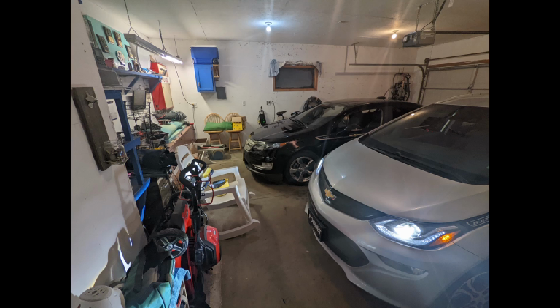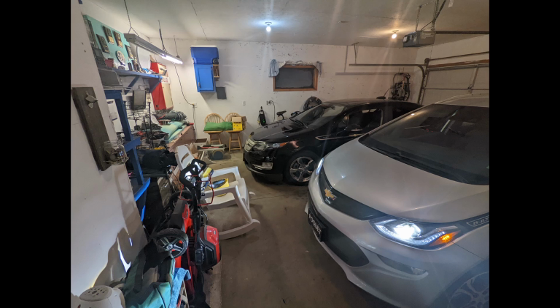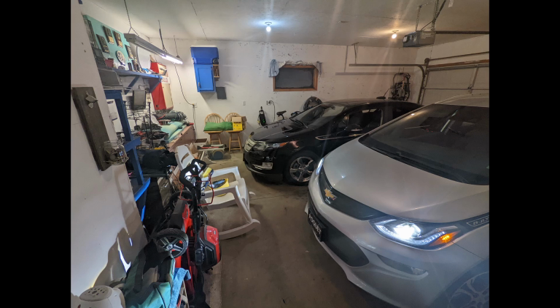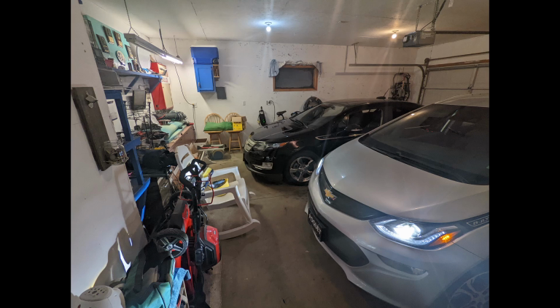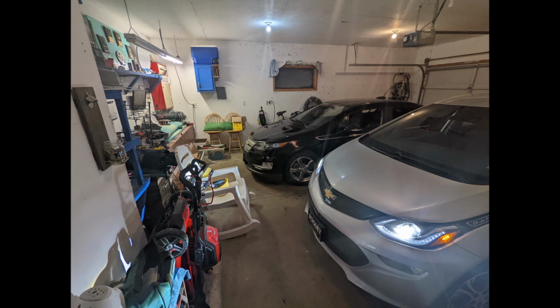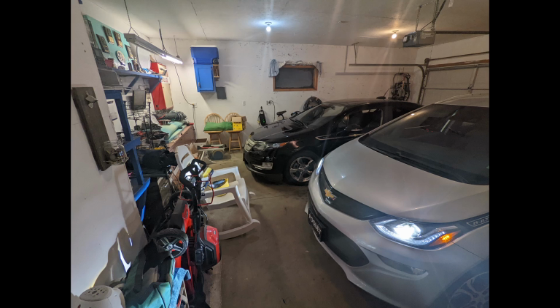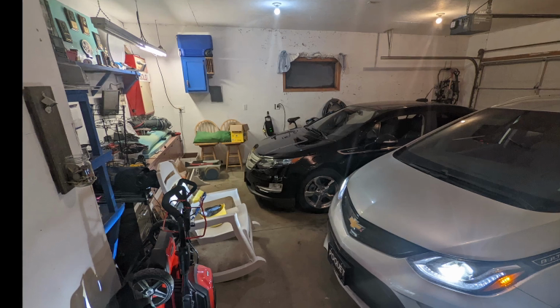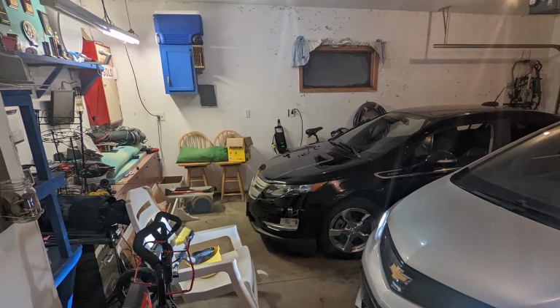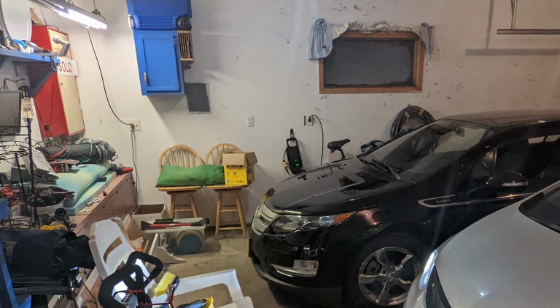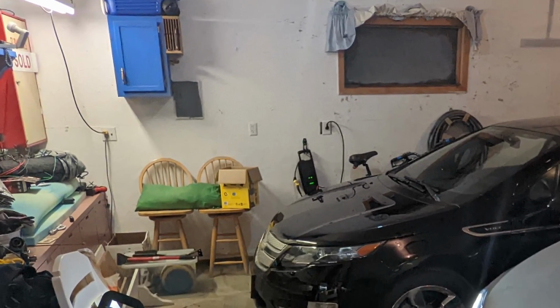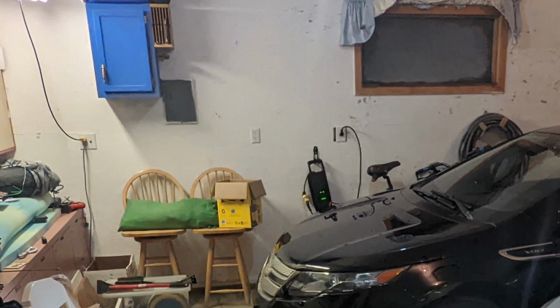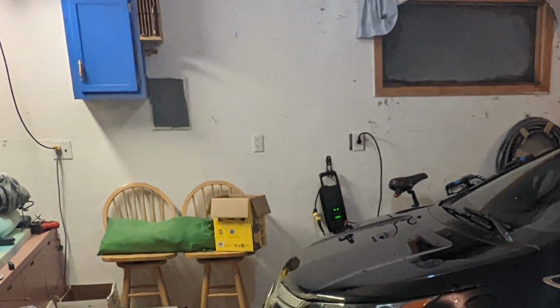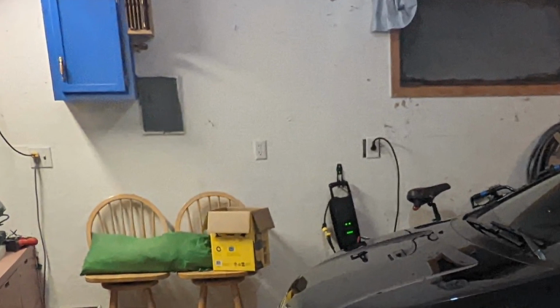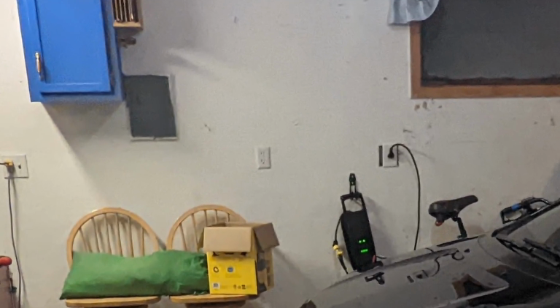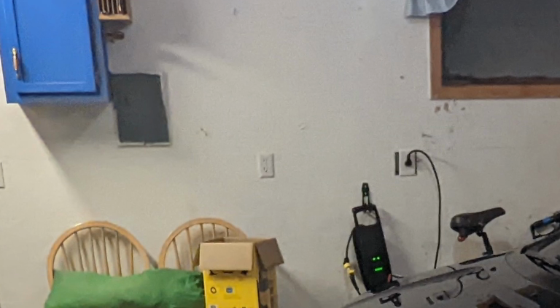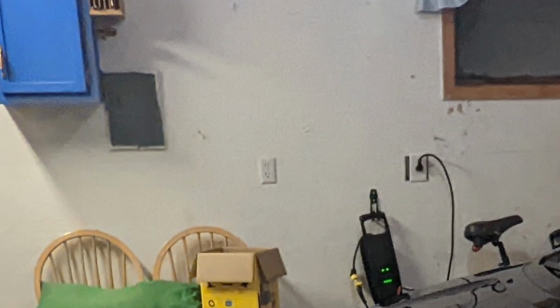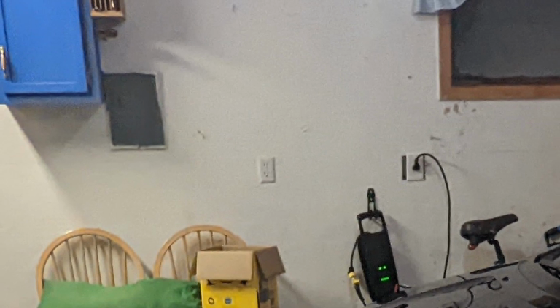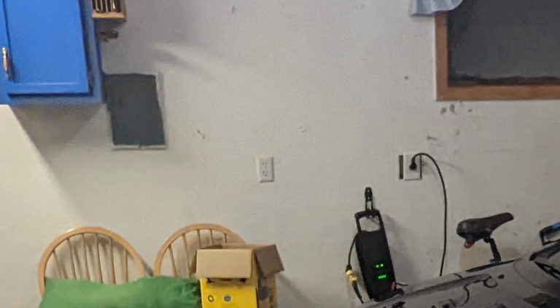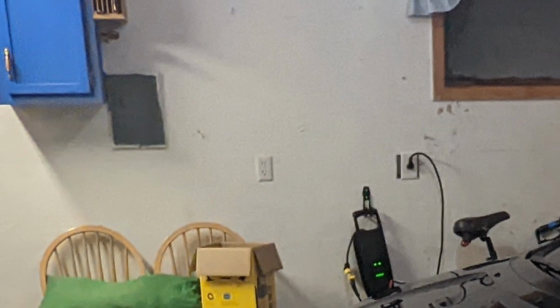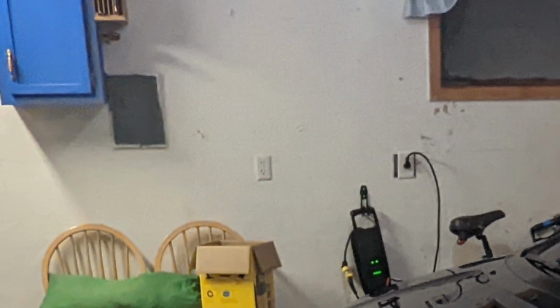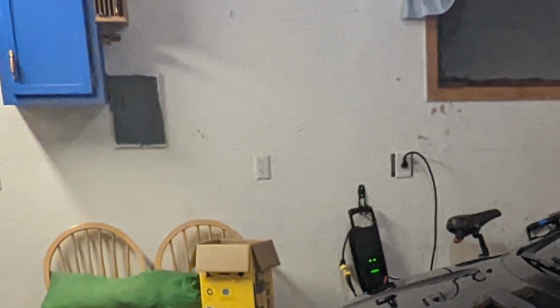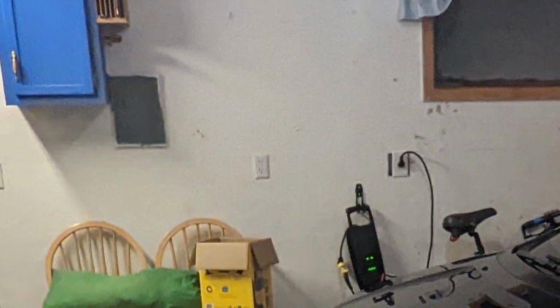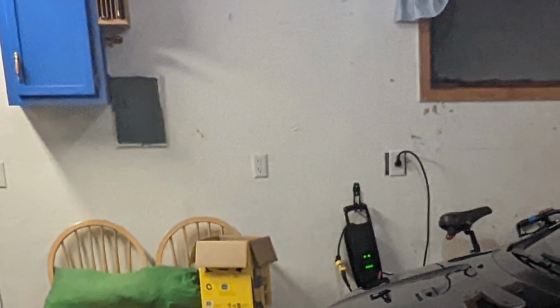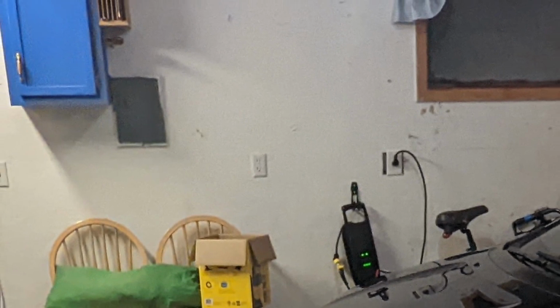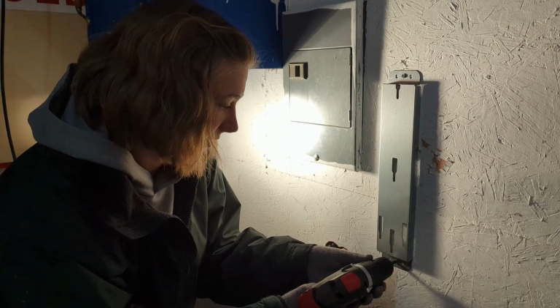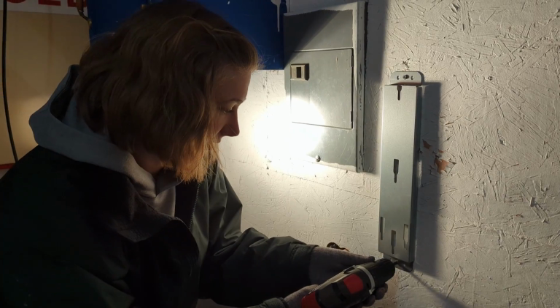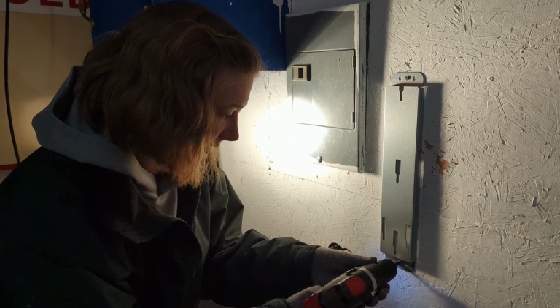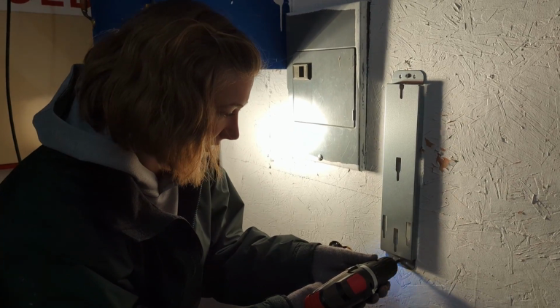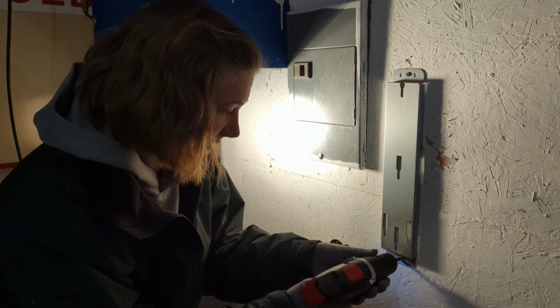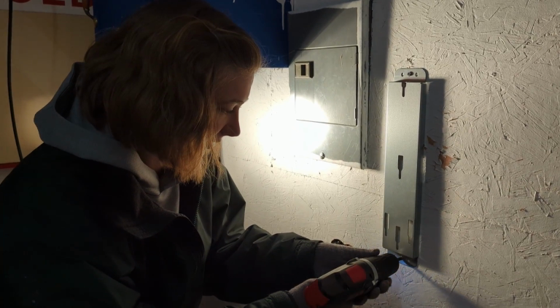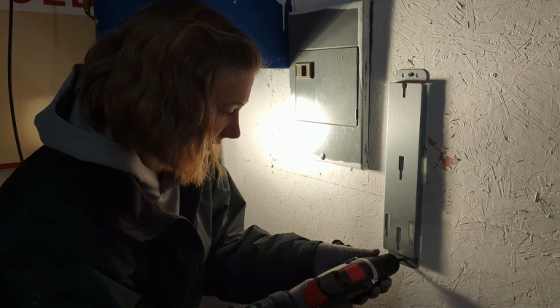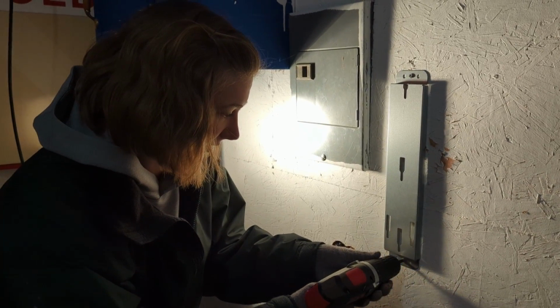To eliminate the need for additional conduit or wiring, I'm planning to mount my JuiceBox right next to my garage subpanel.